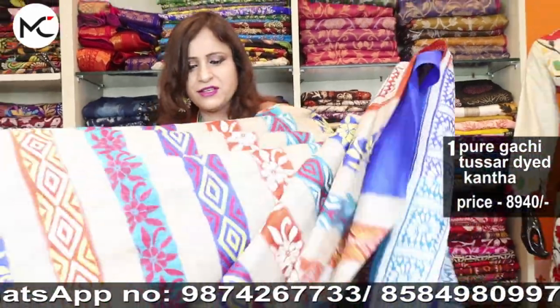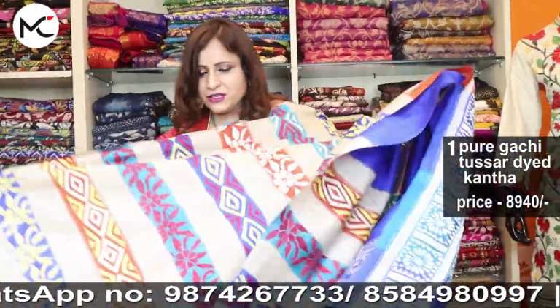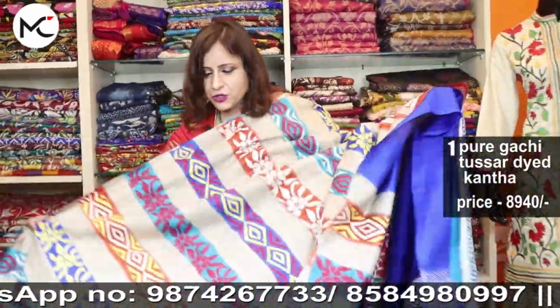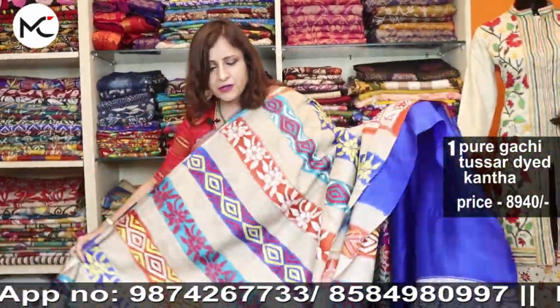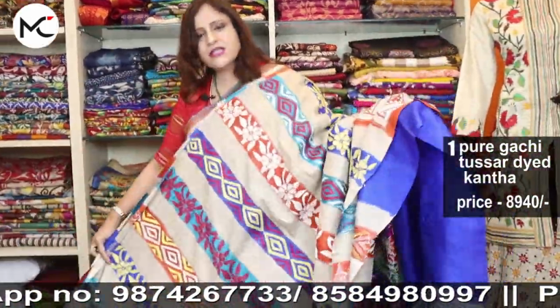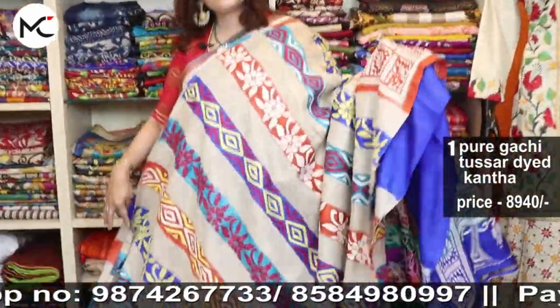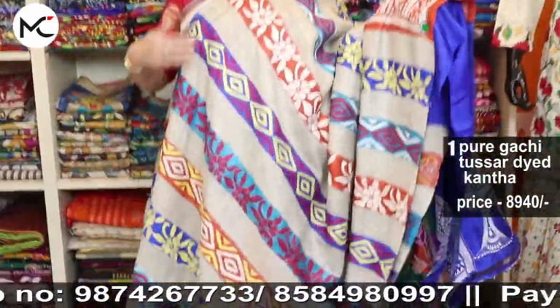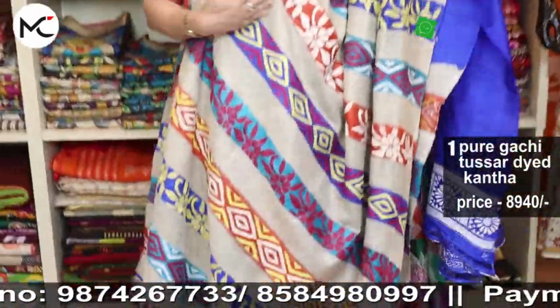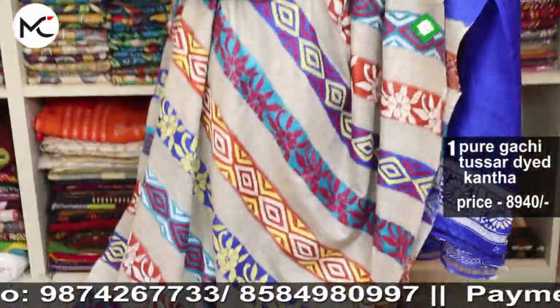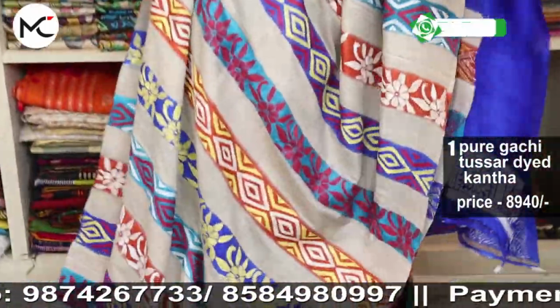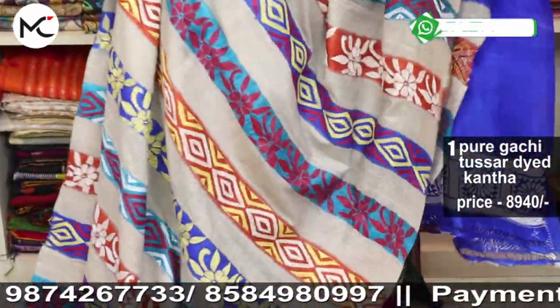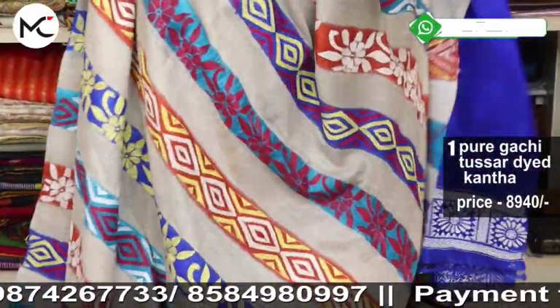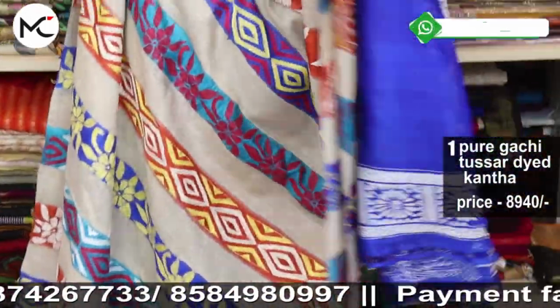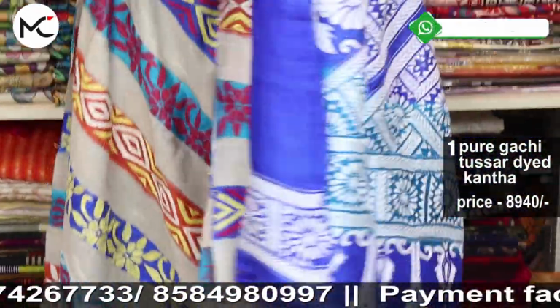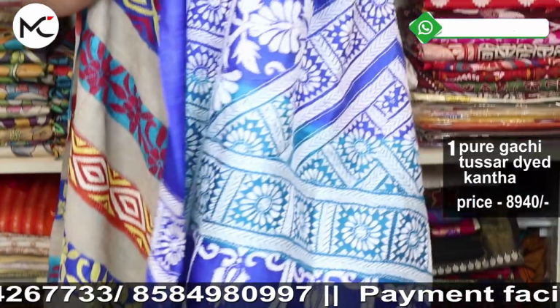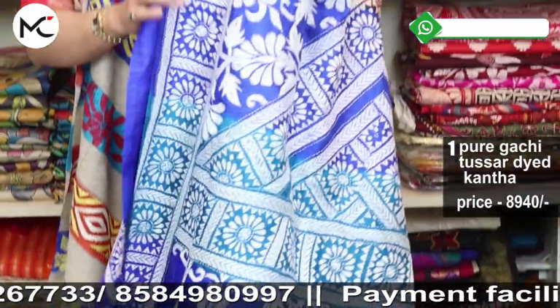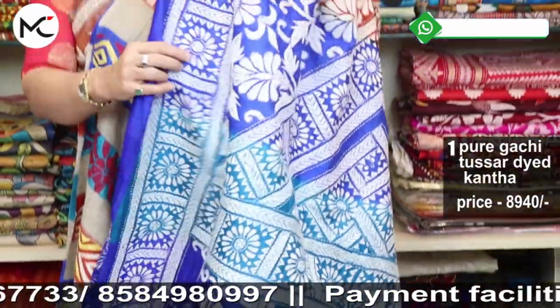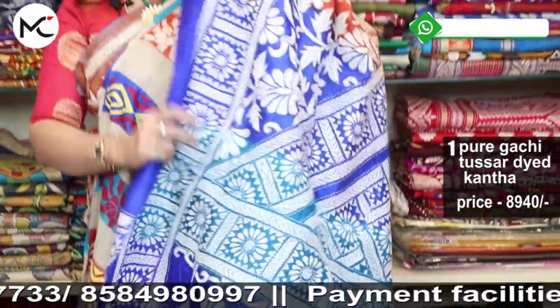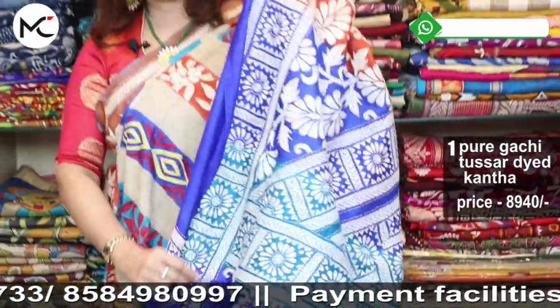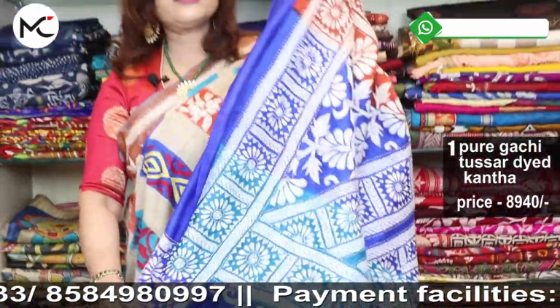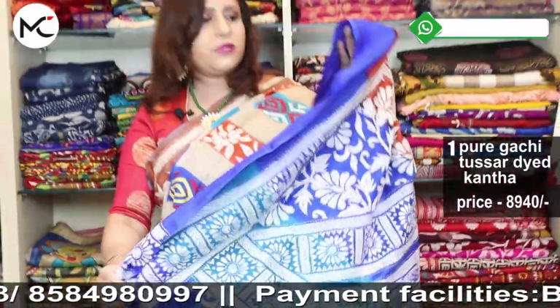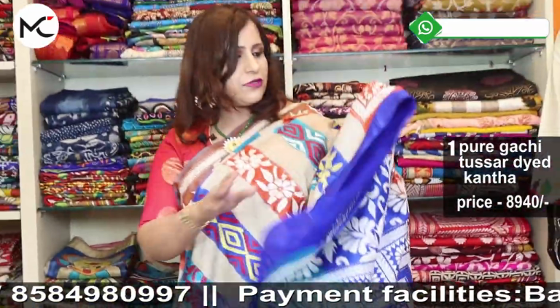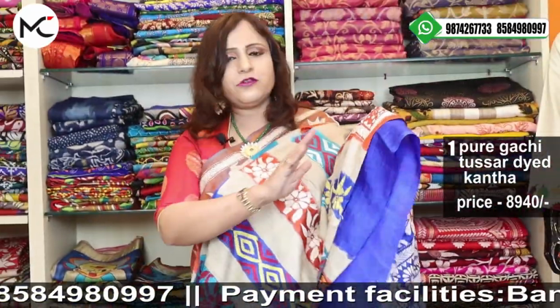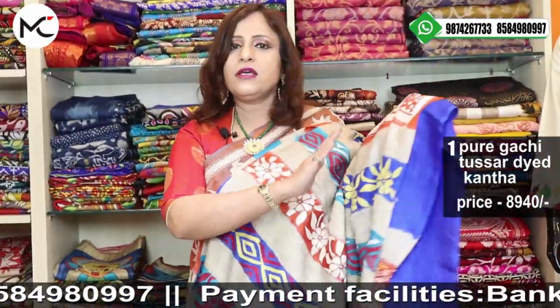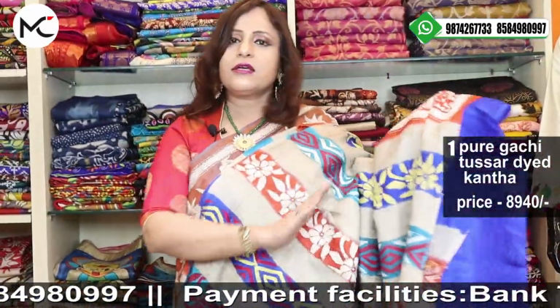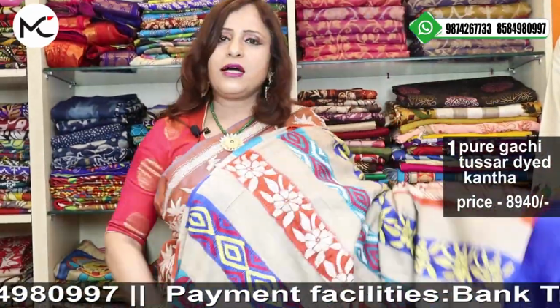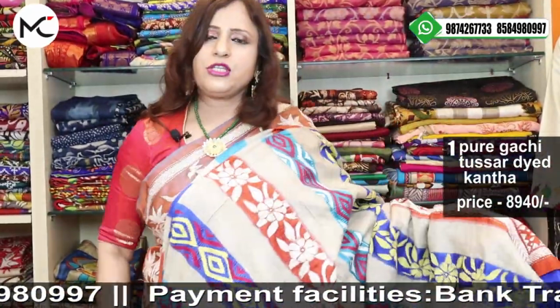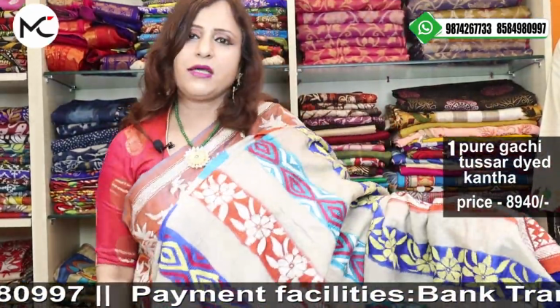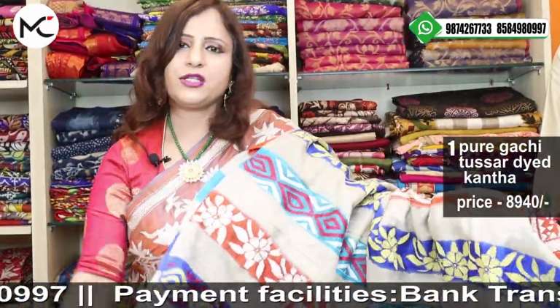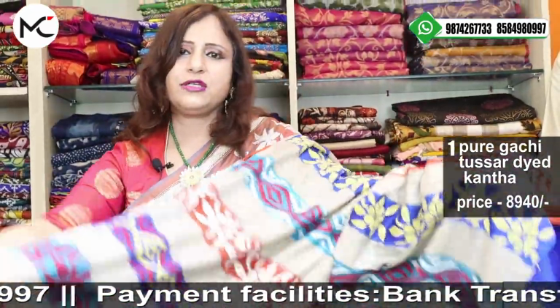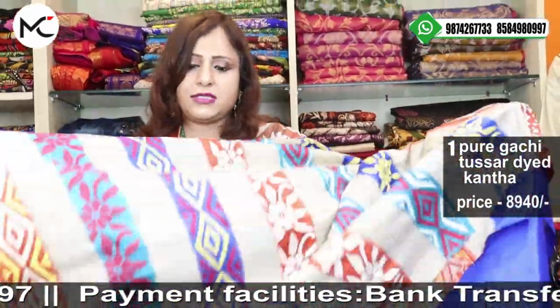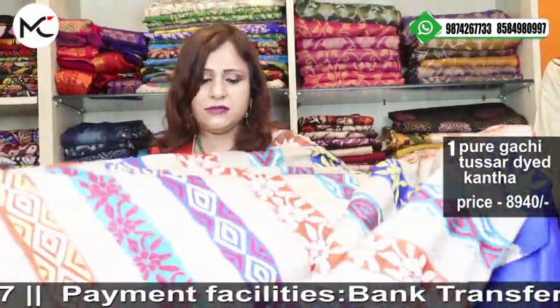So here we start with the first saree of our episode today — it's a beautiful gachi by gachi tasar. Extremely beautiful.